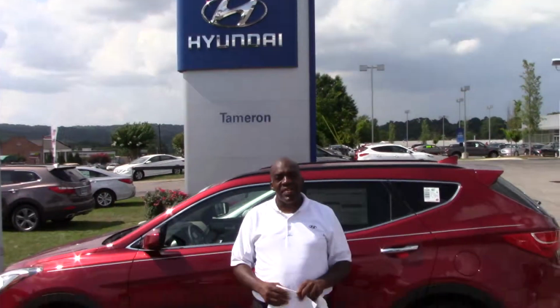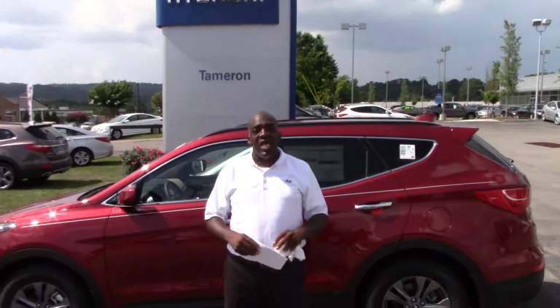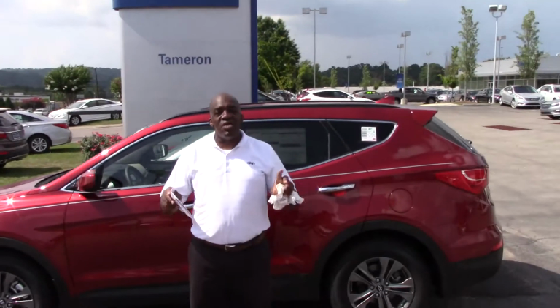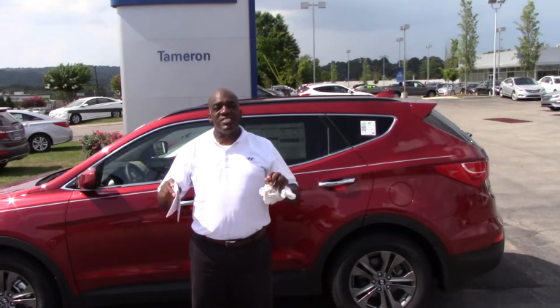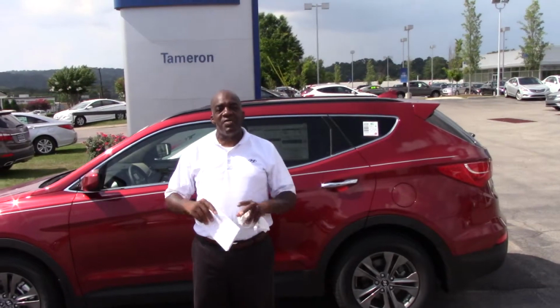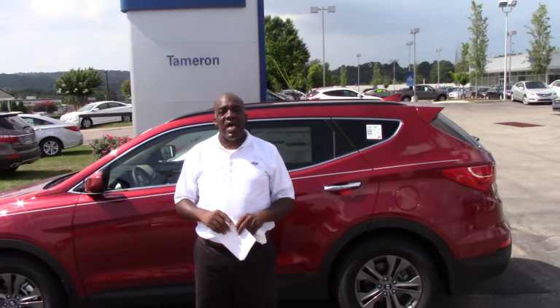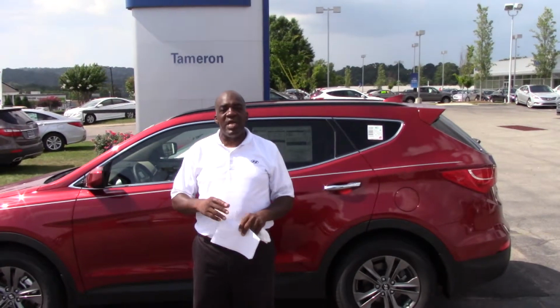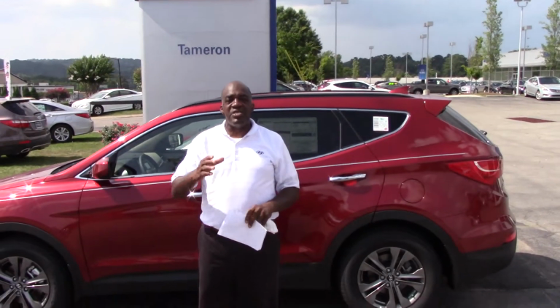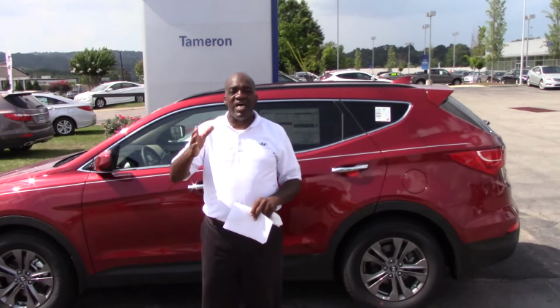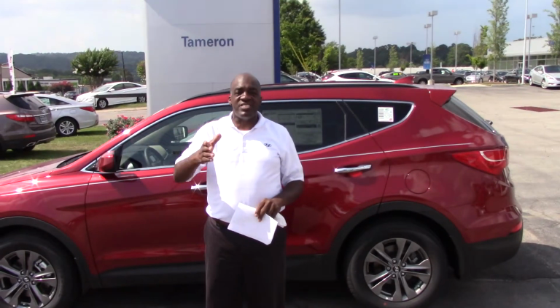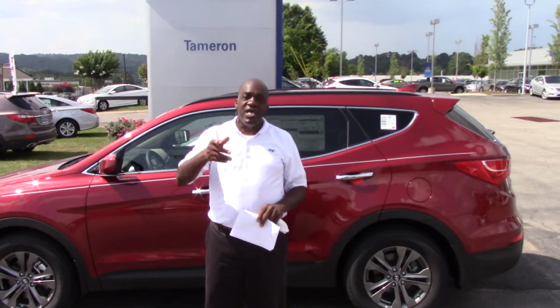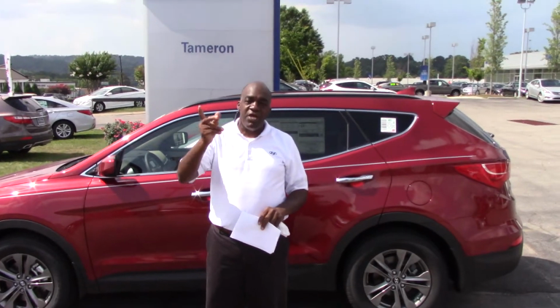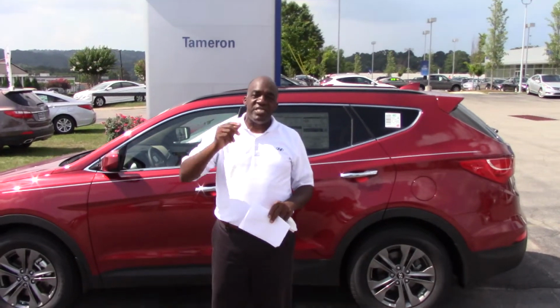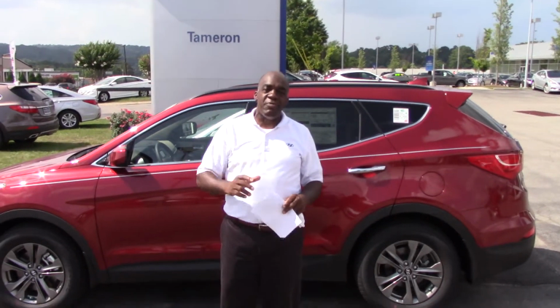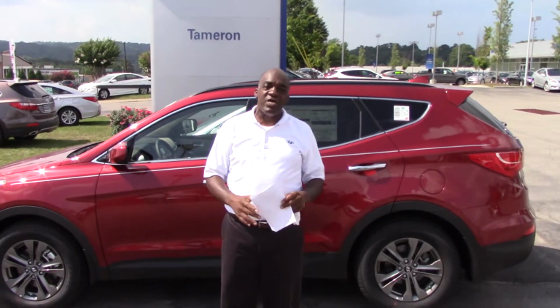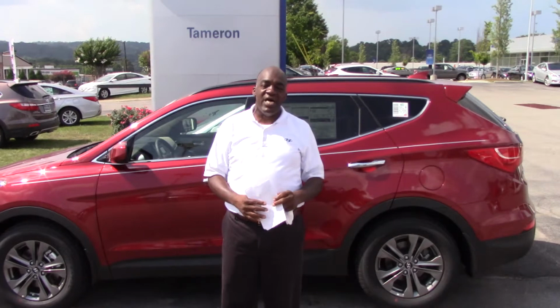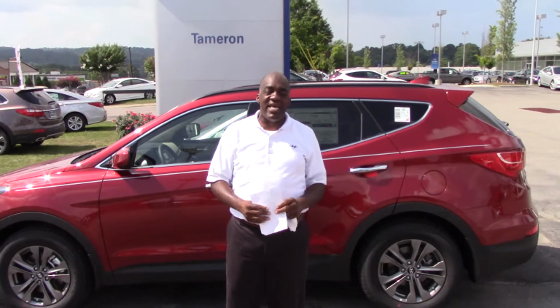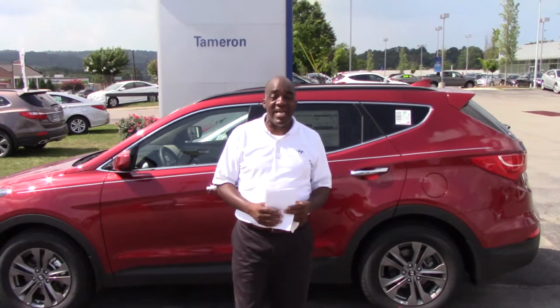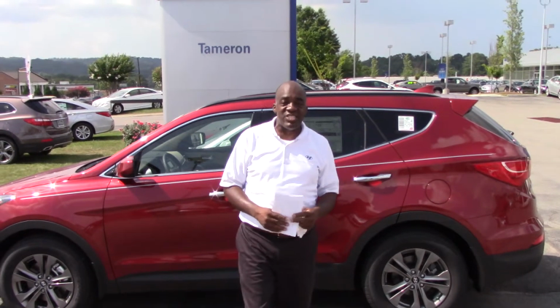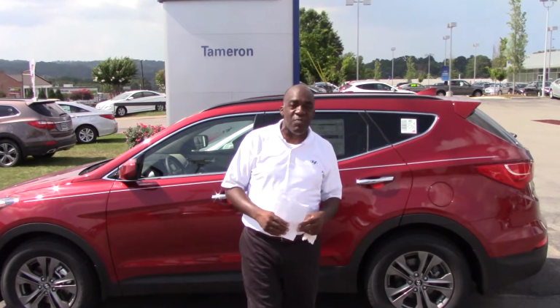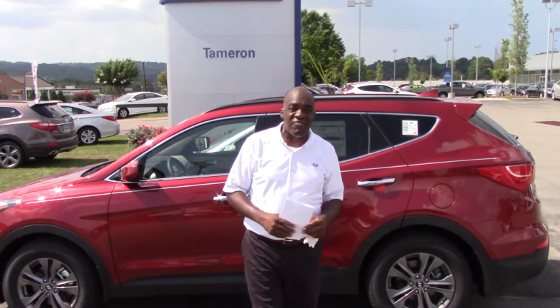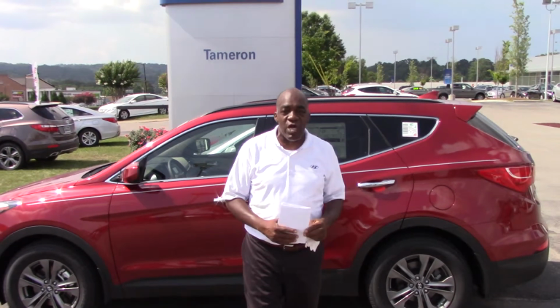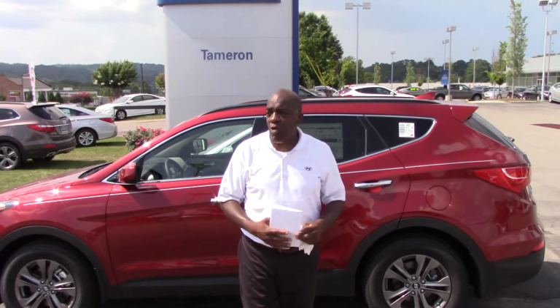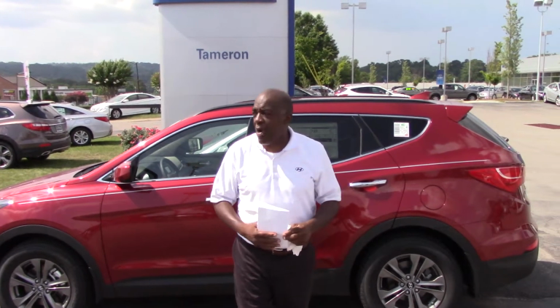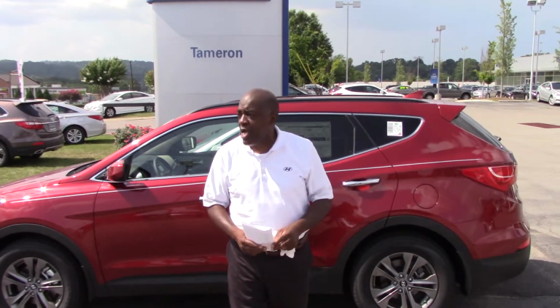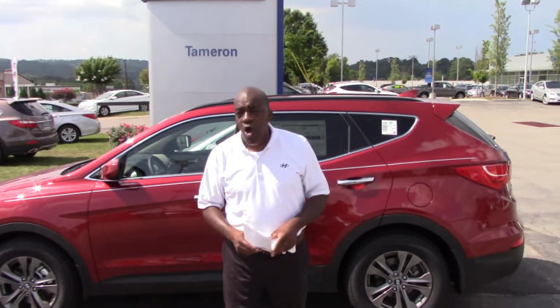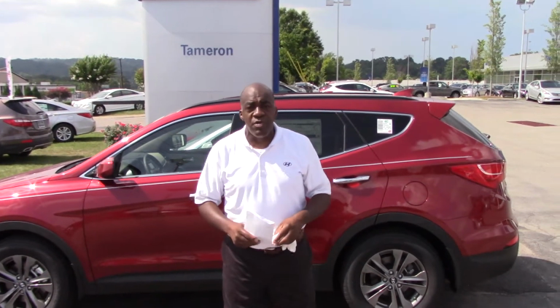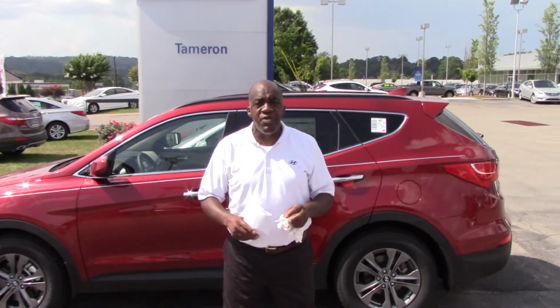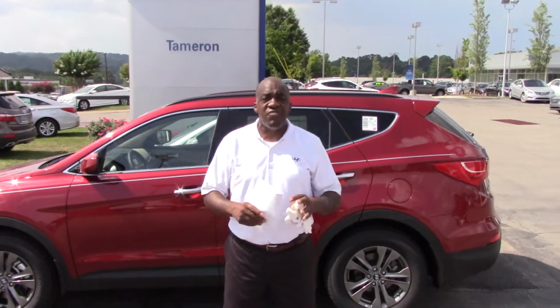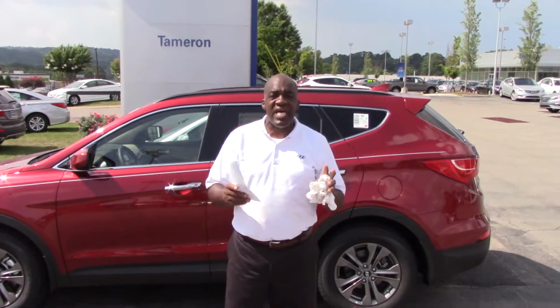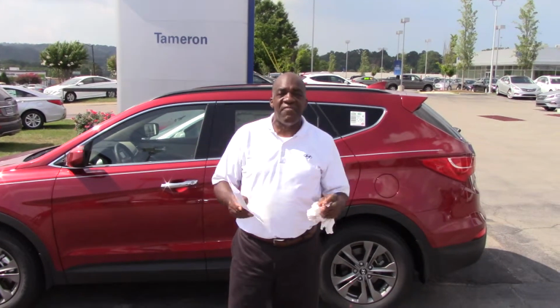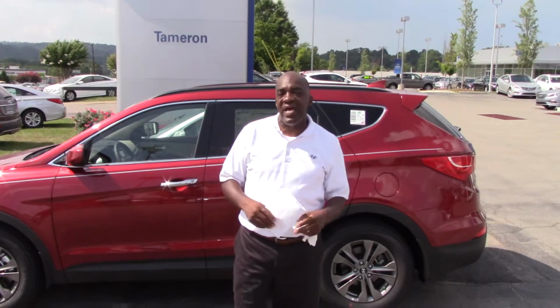Hello Lisa, I'm Larry Johnson here at Tamron Hyundai and thank you so much for your inquiry on the beautiful Santa Fe.